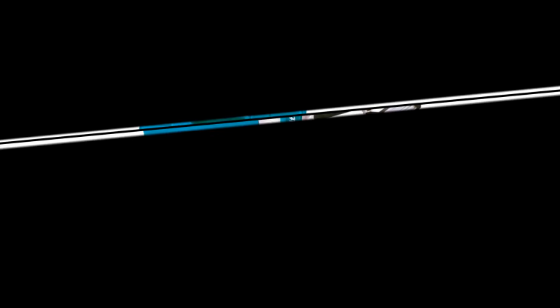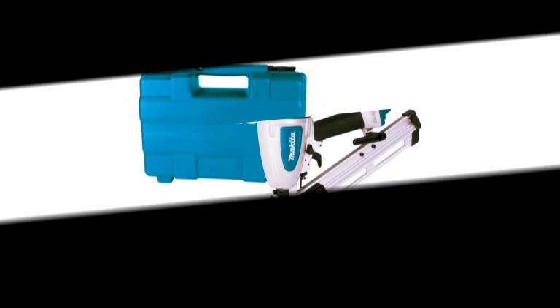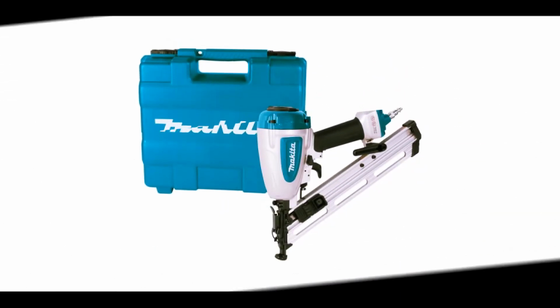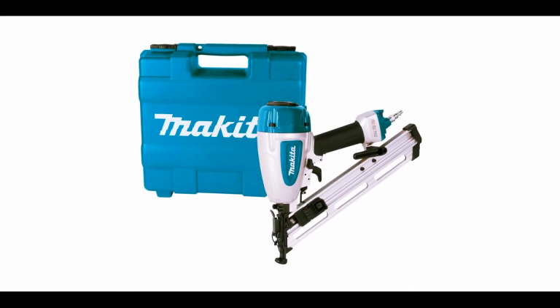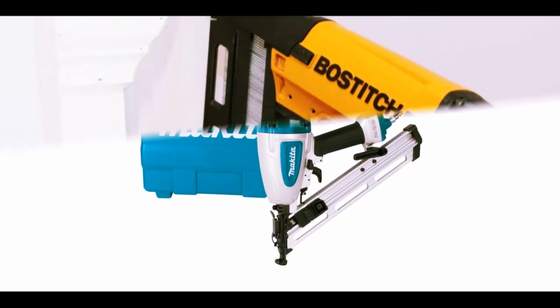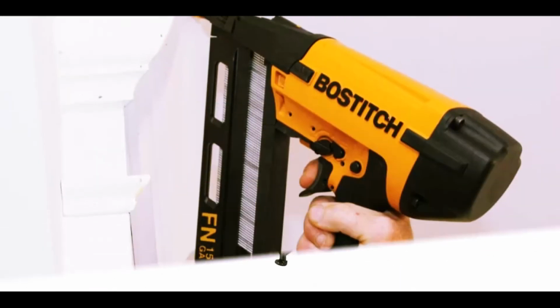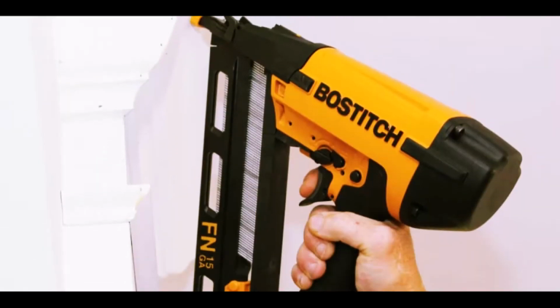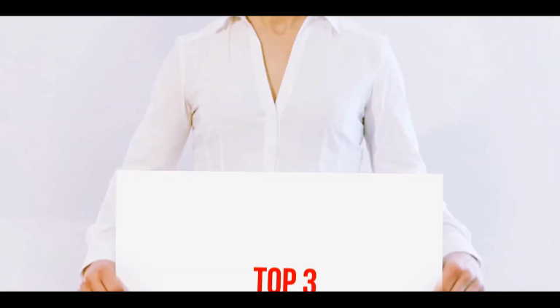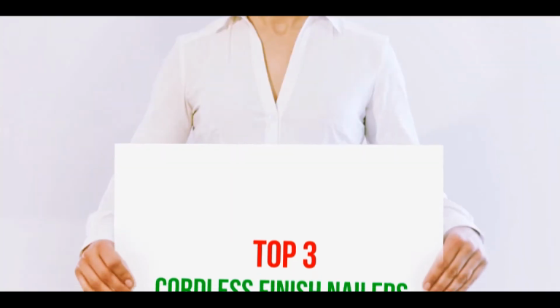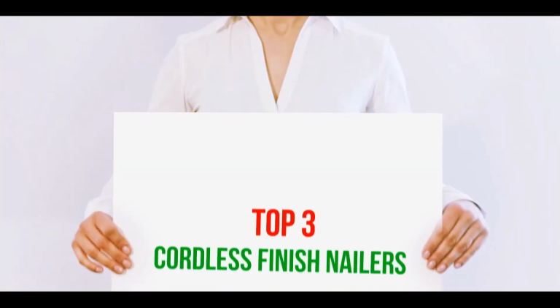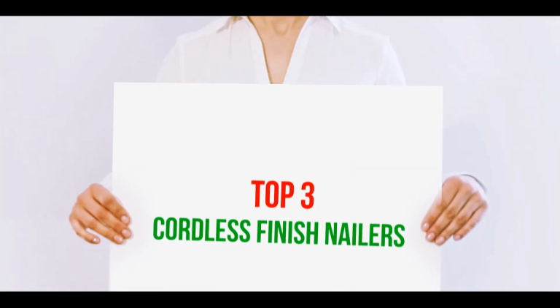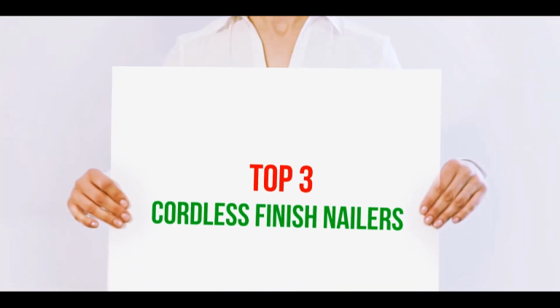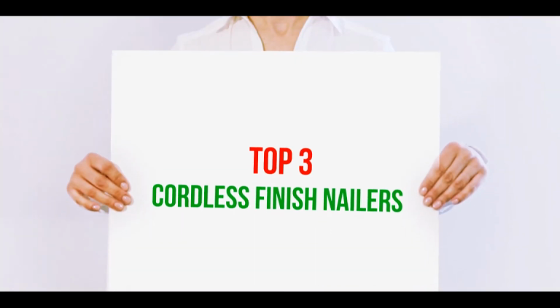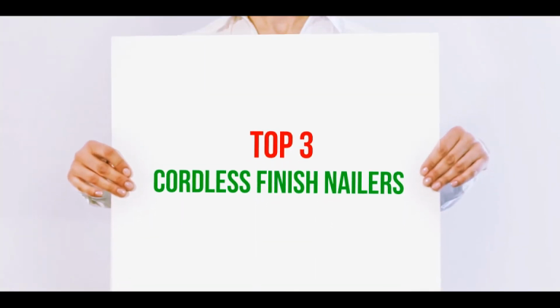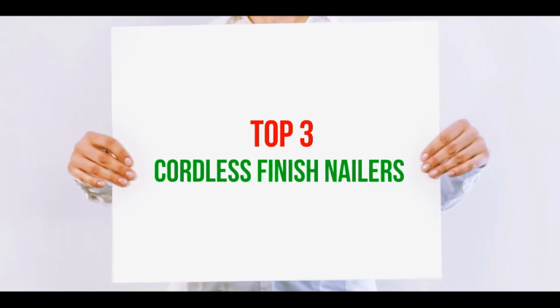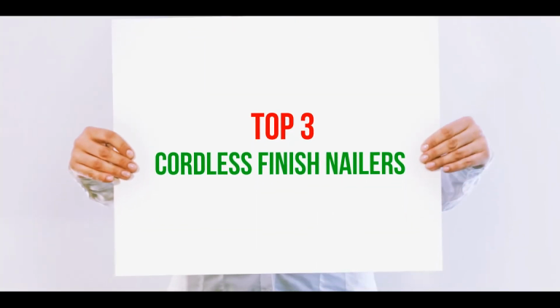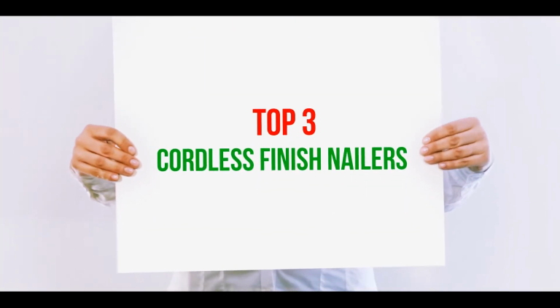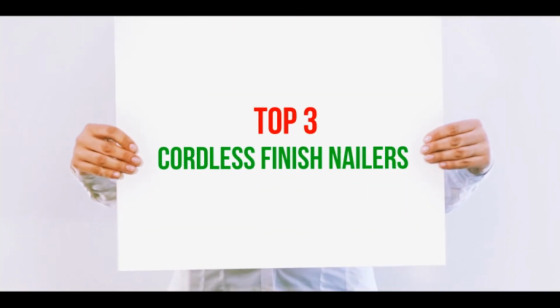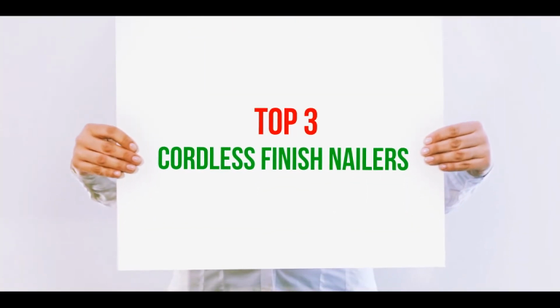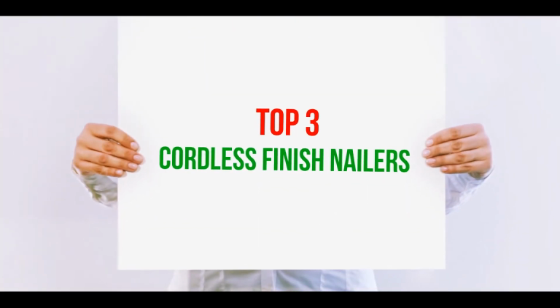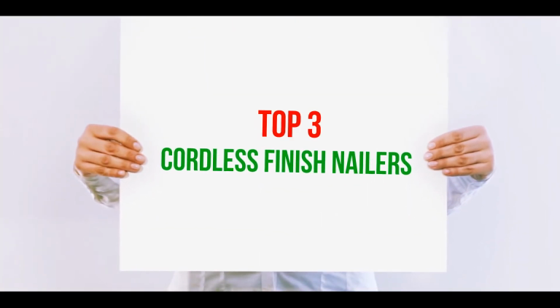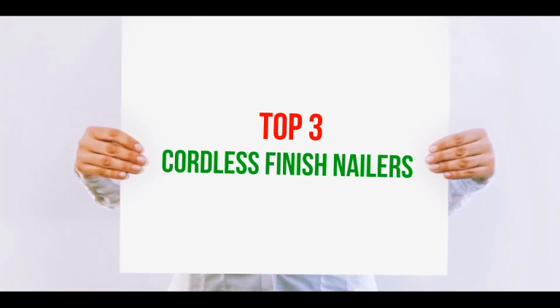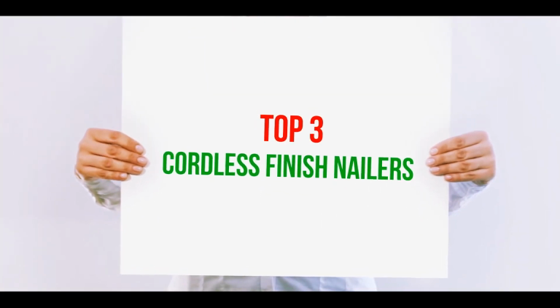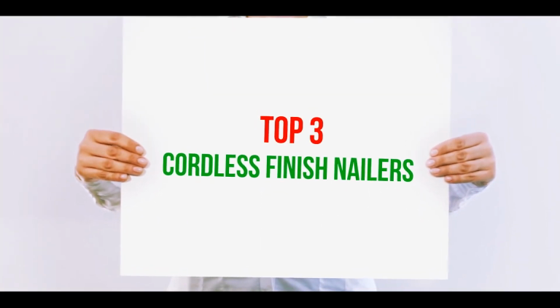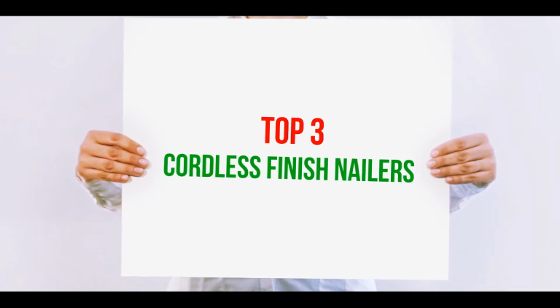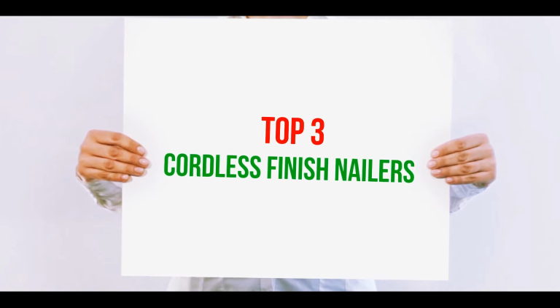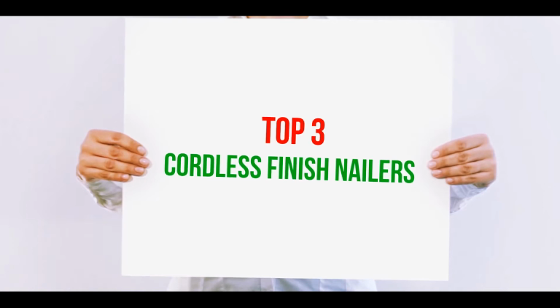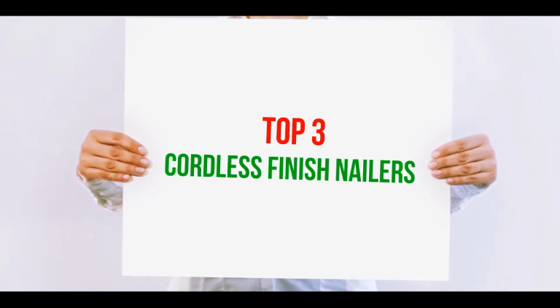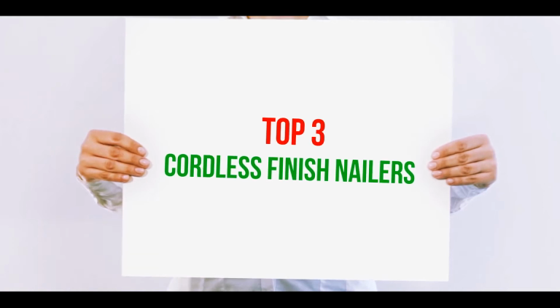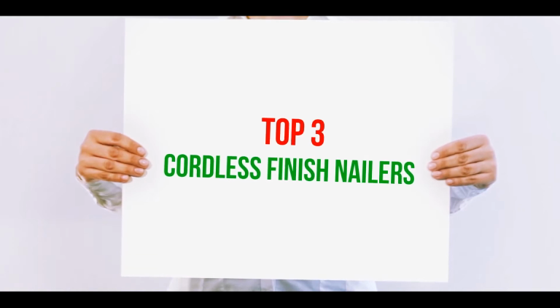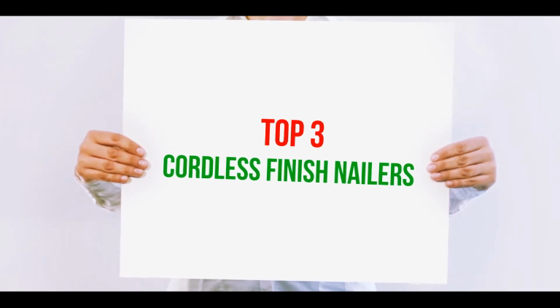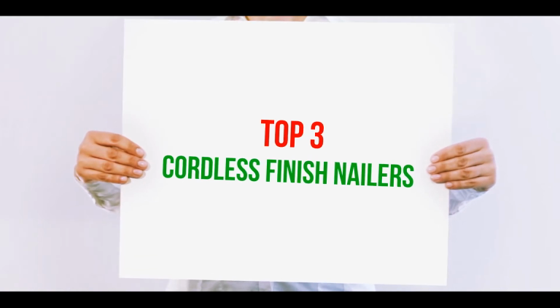Hi guys, welcome back to my channel. In today's video, we're gonna check out the top 3 best cordless finish nailers.